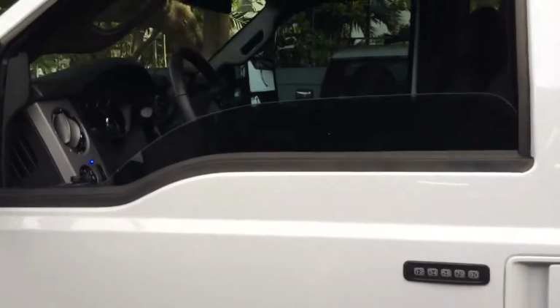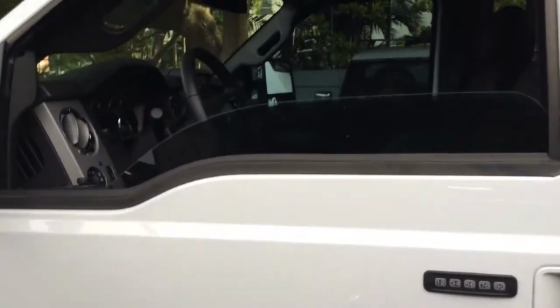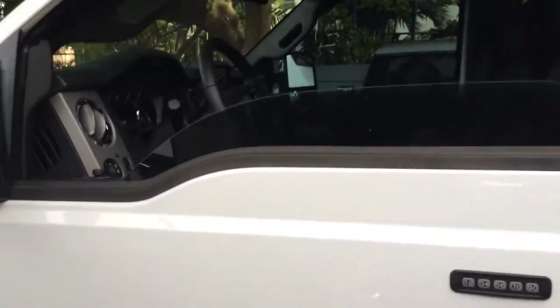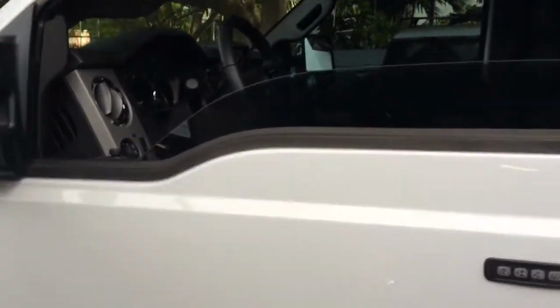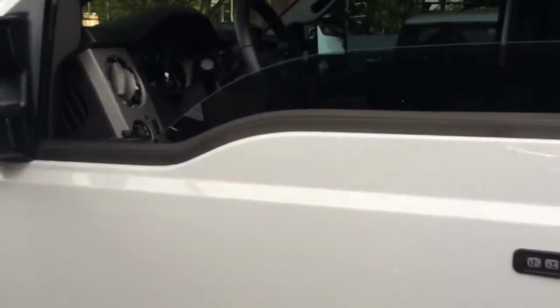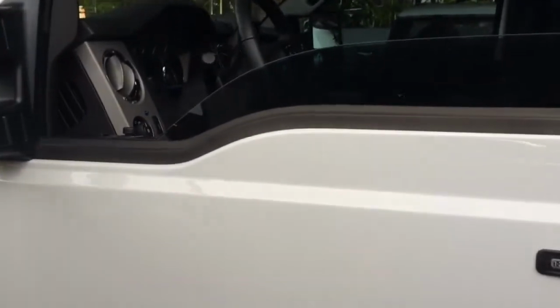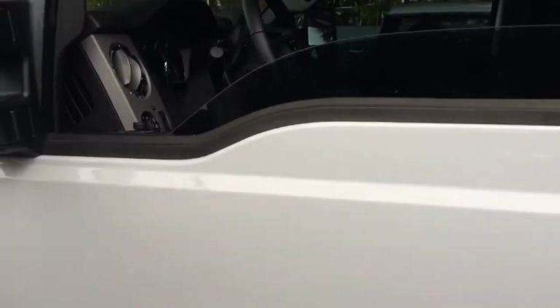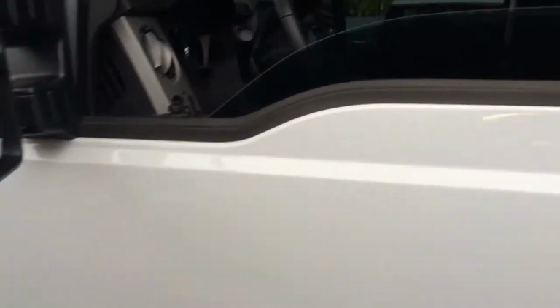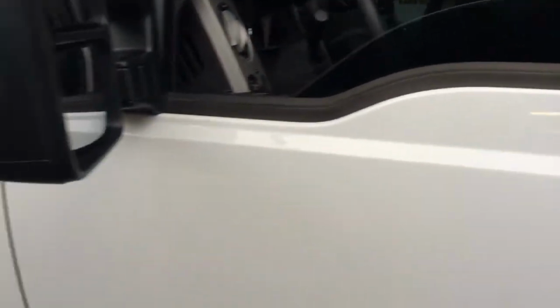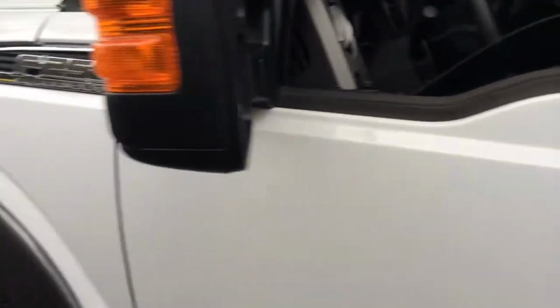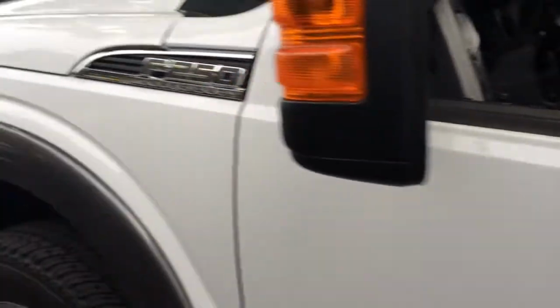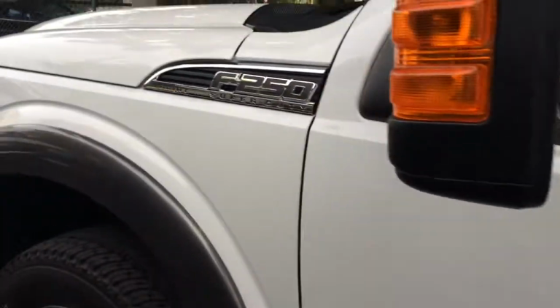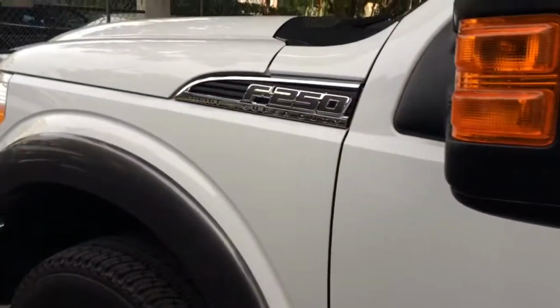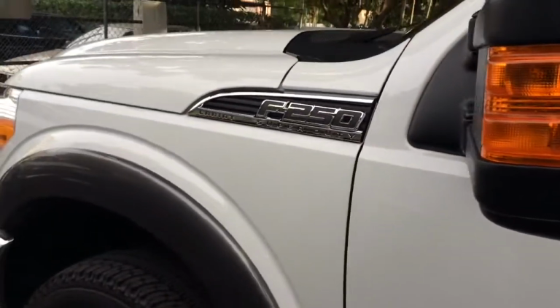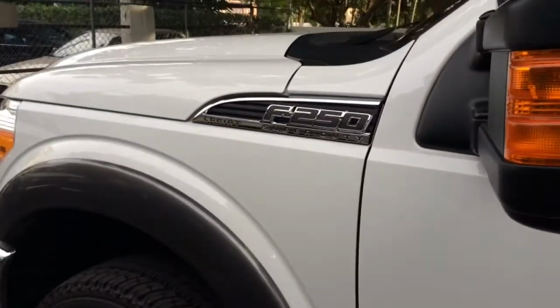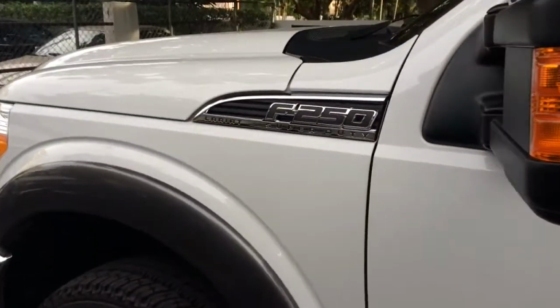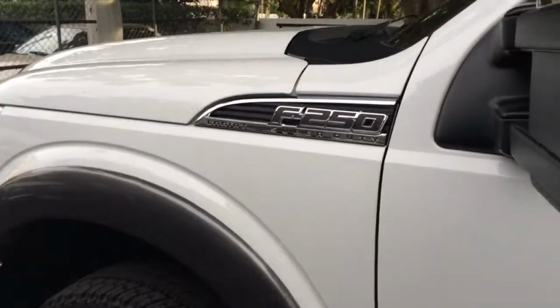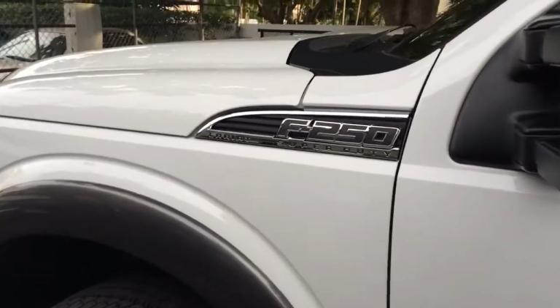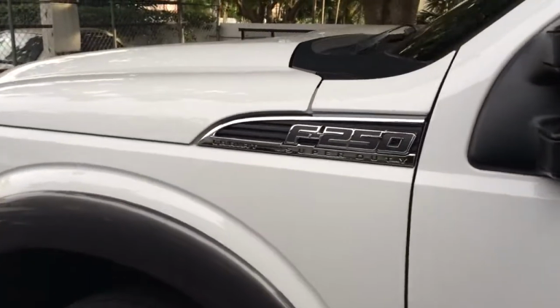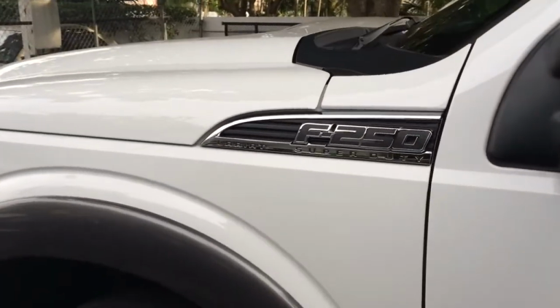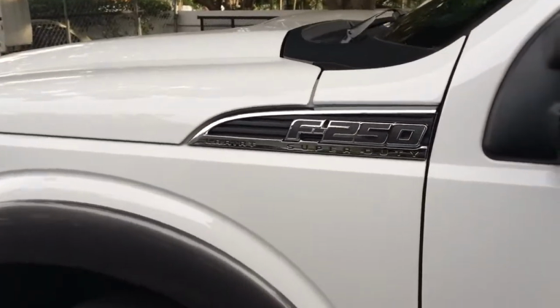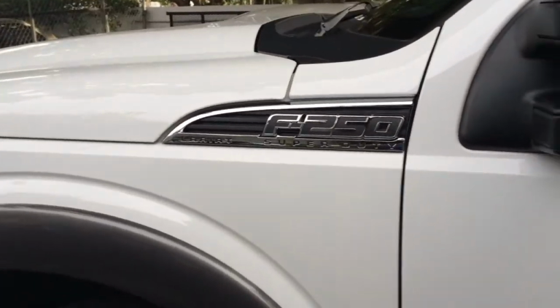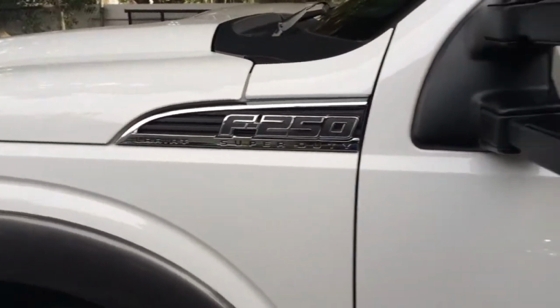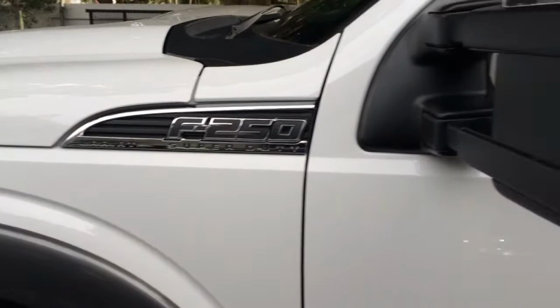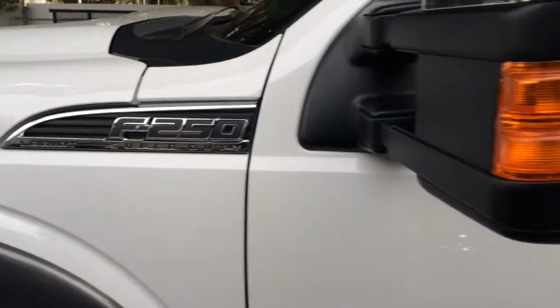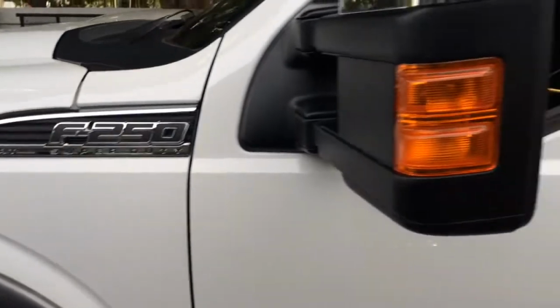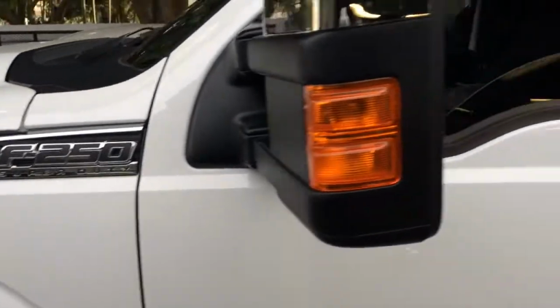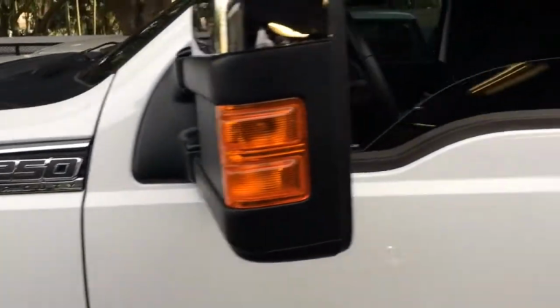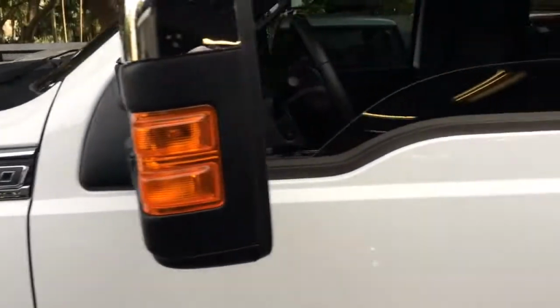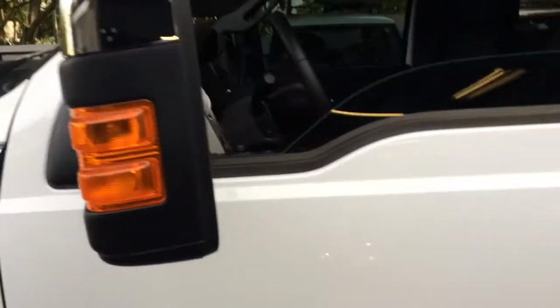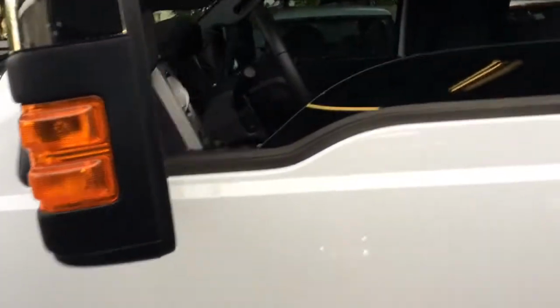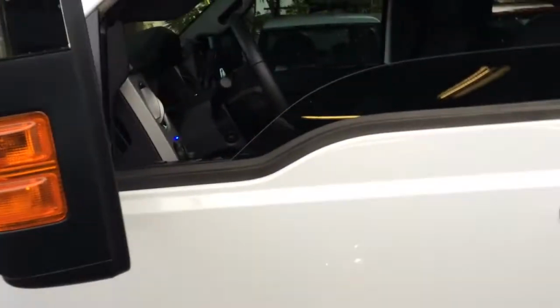This is a 2014 F-250. What's going on with this truck?